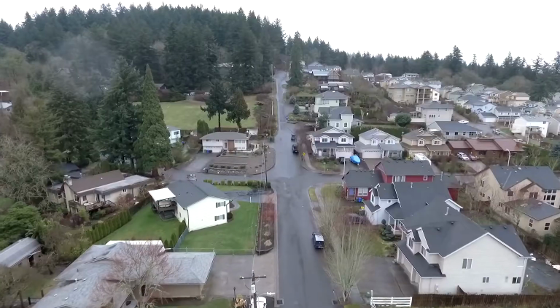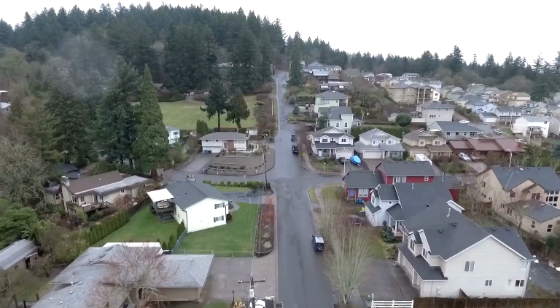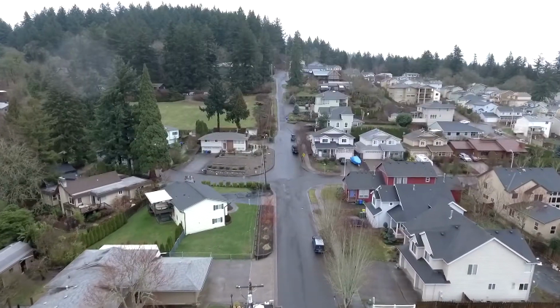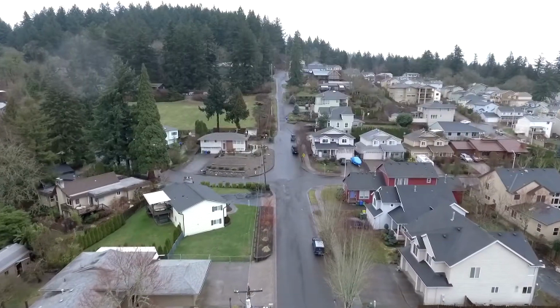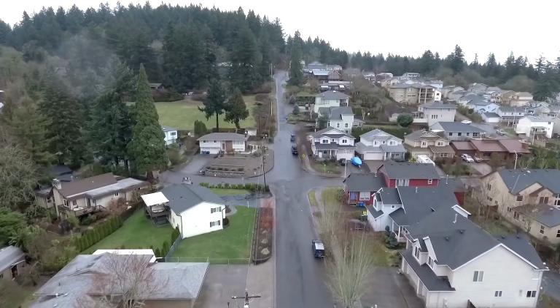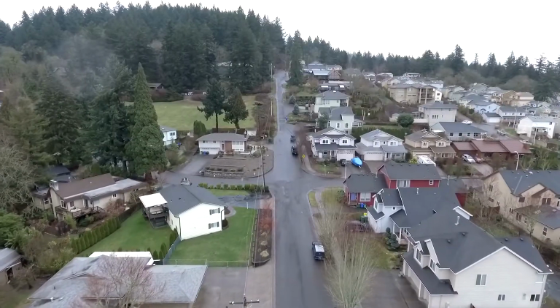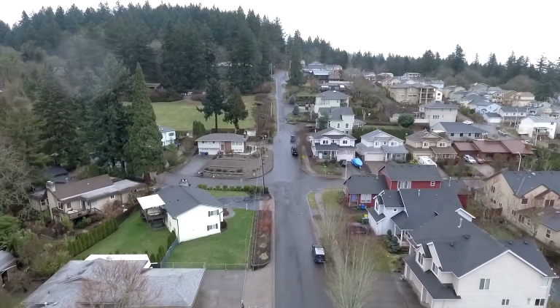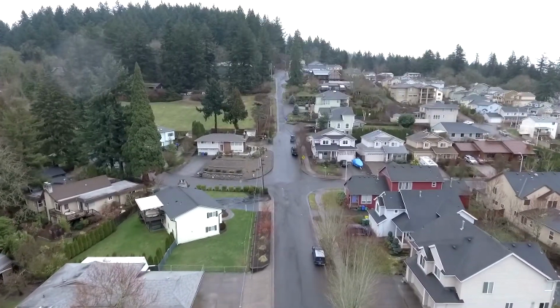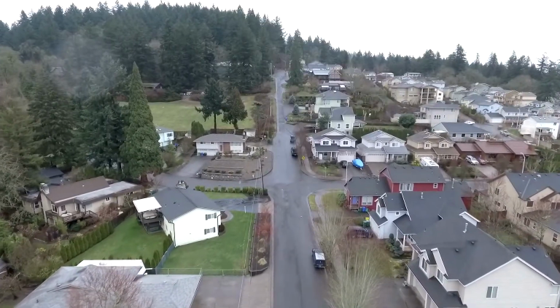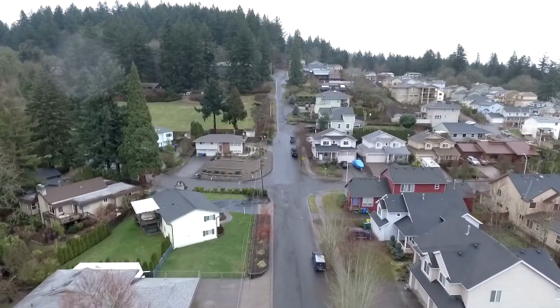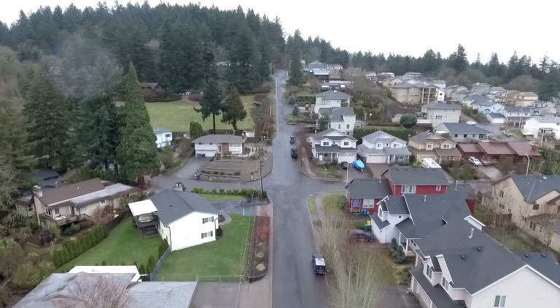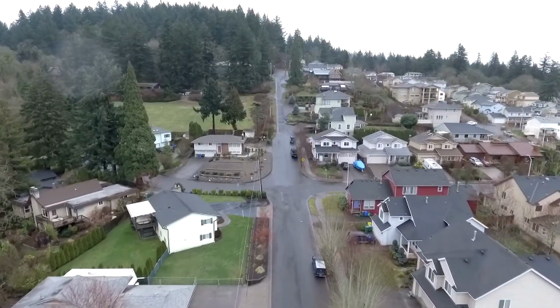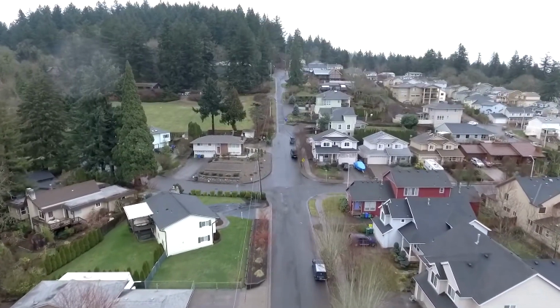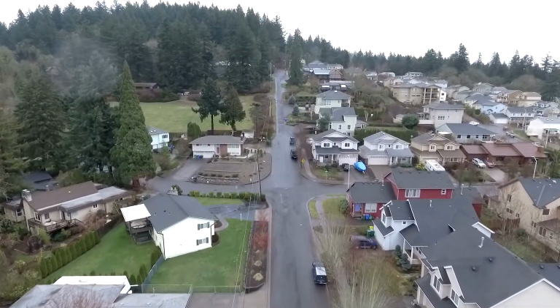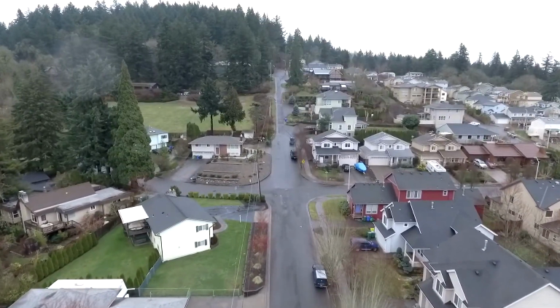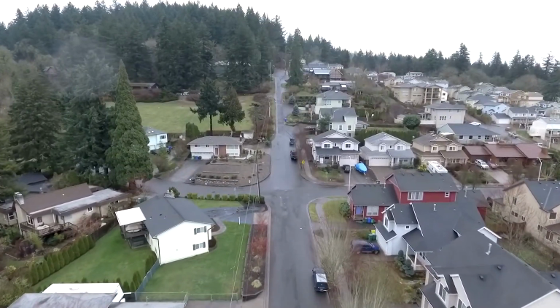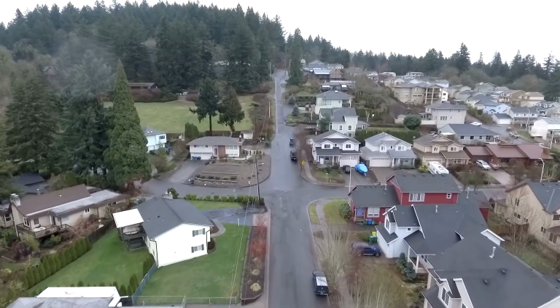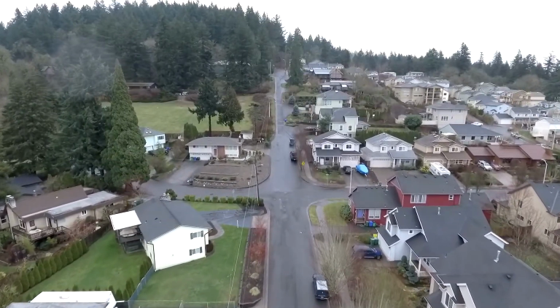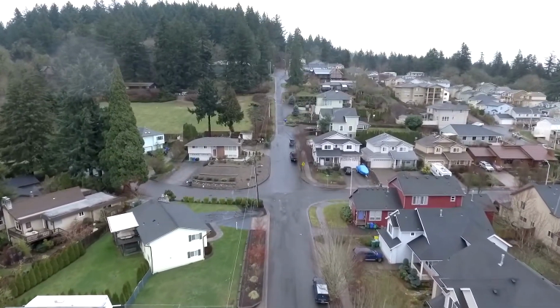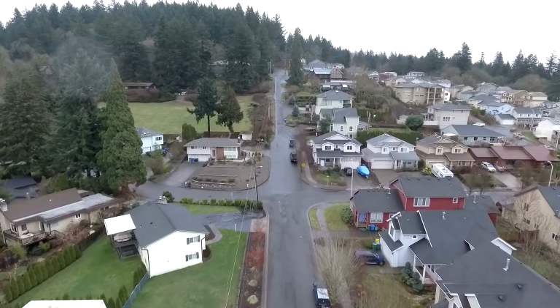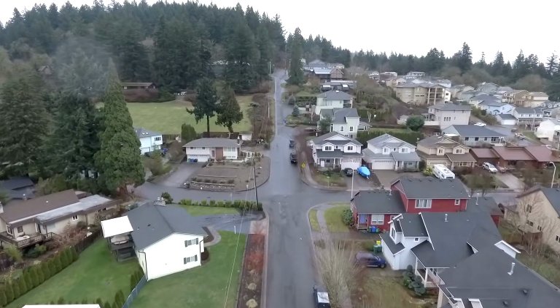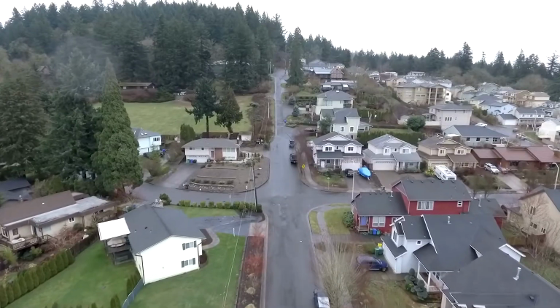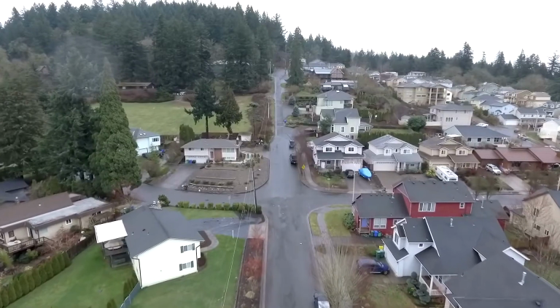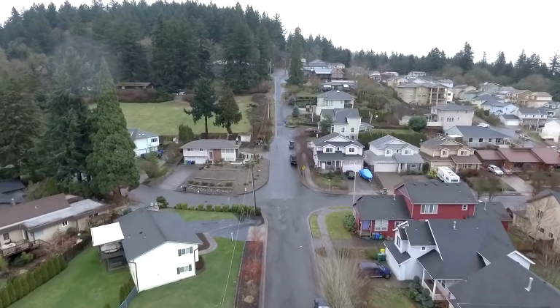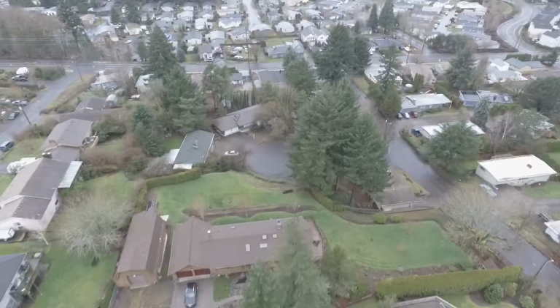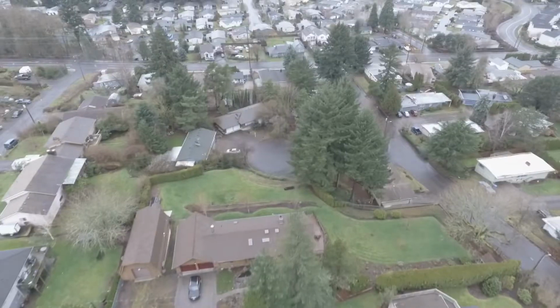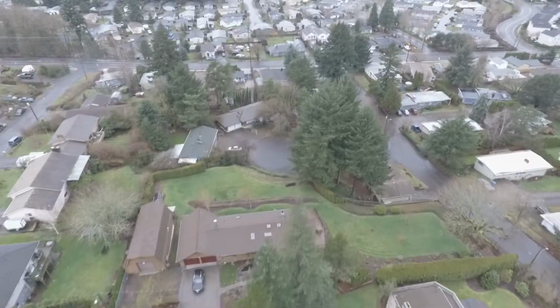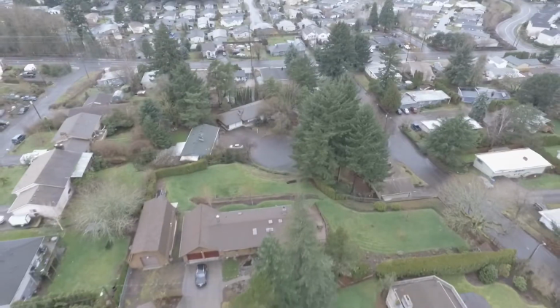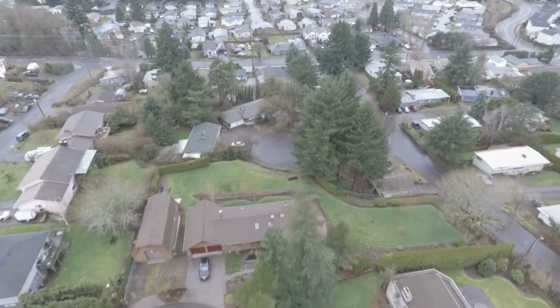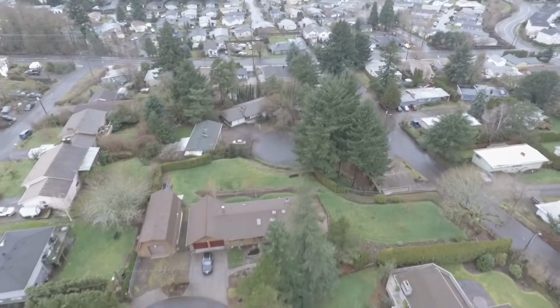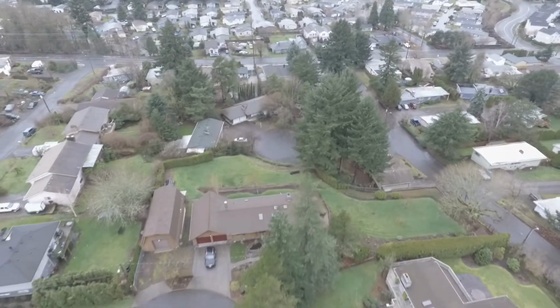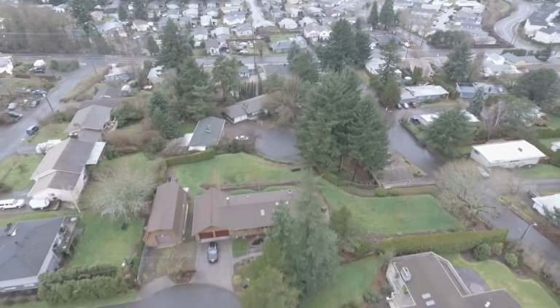Living here, you can walk for miles on forested trails on Powell Butte, or ride bikes or hike on Springwater Trail.